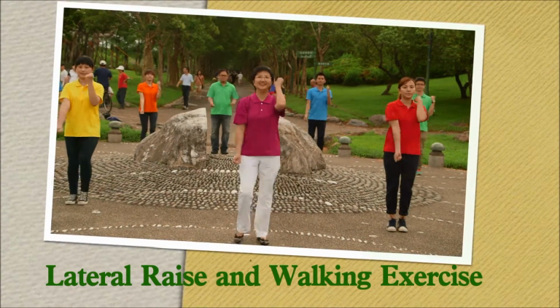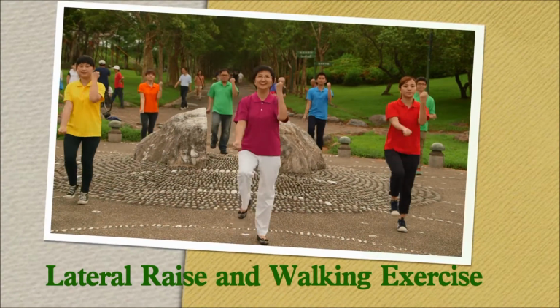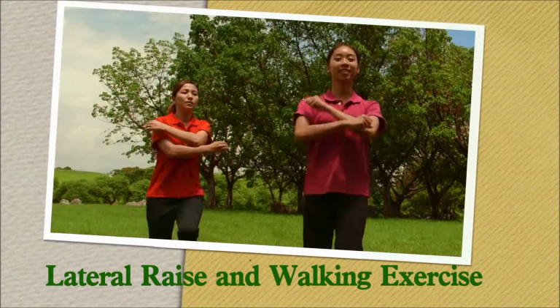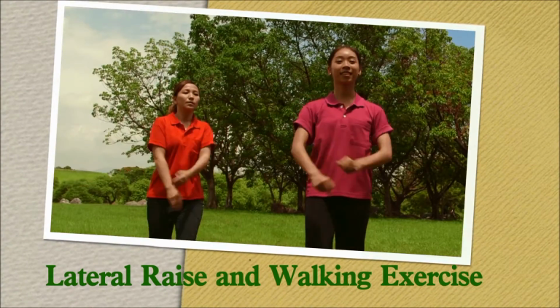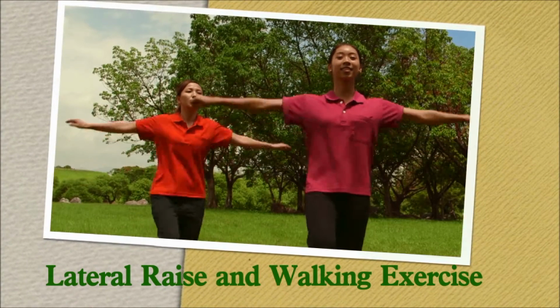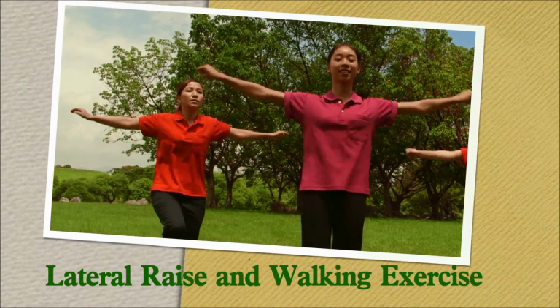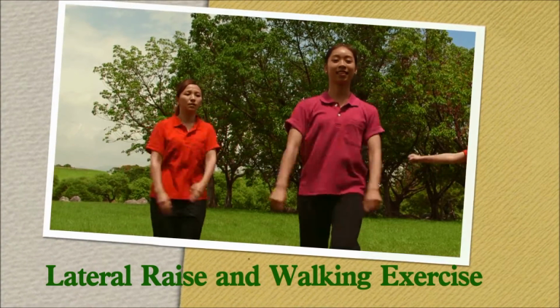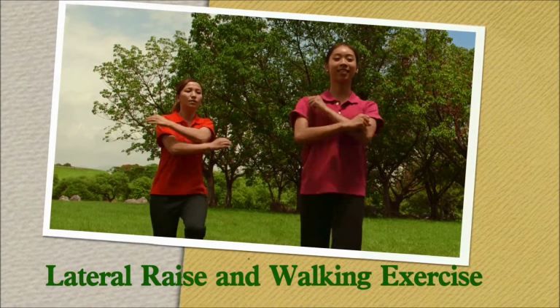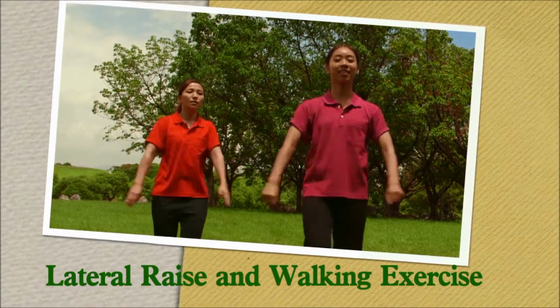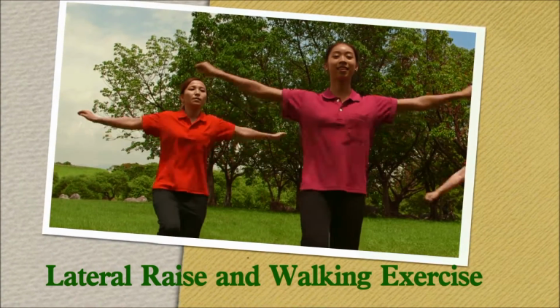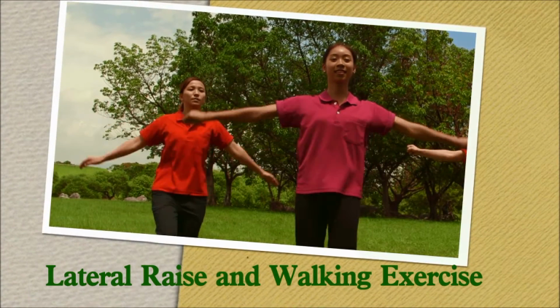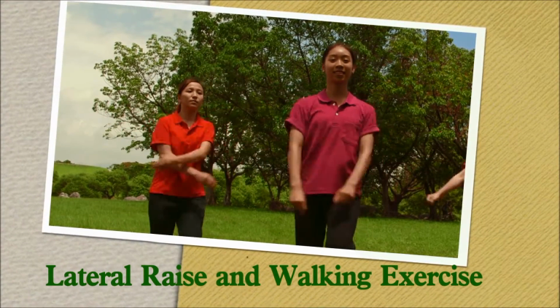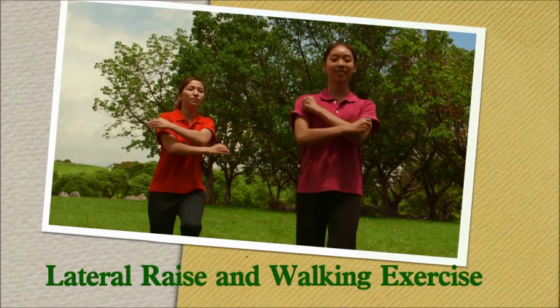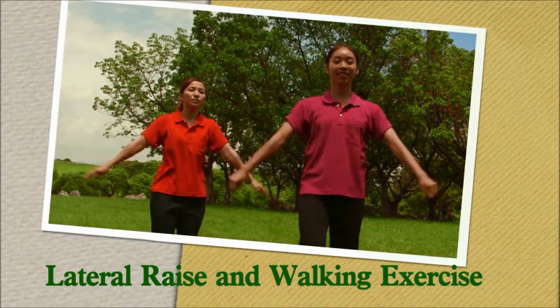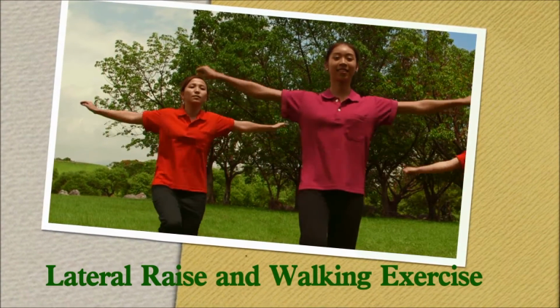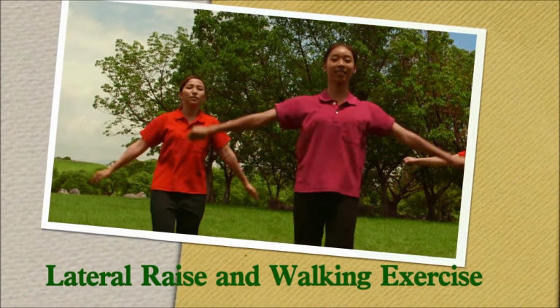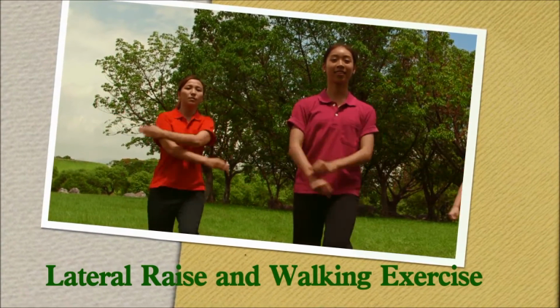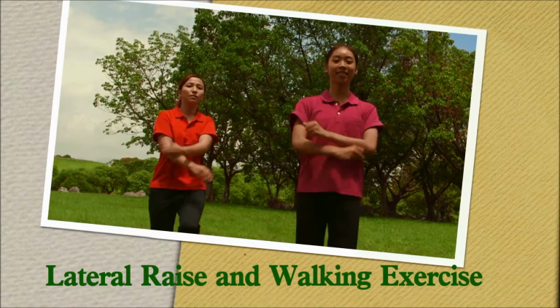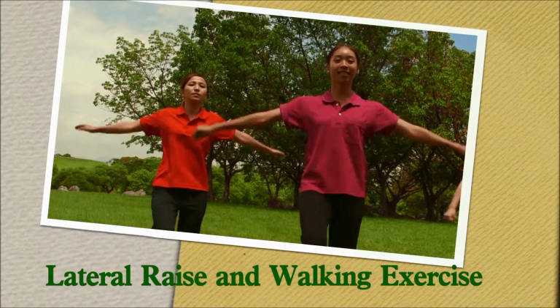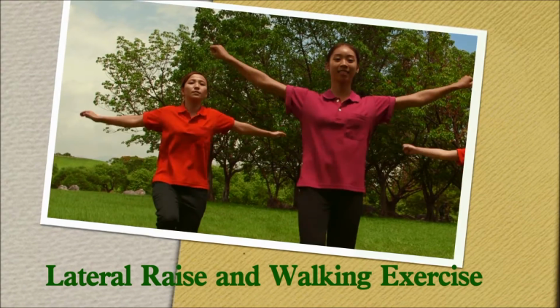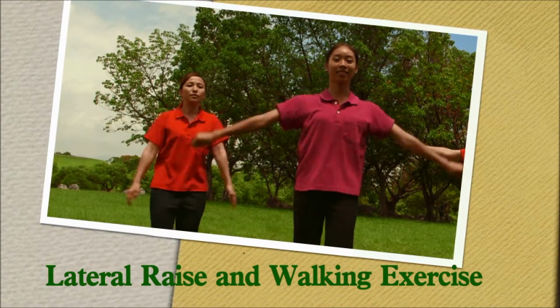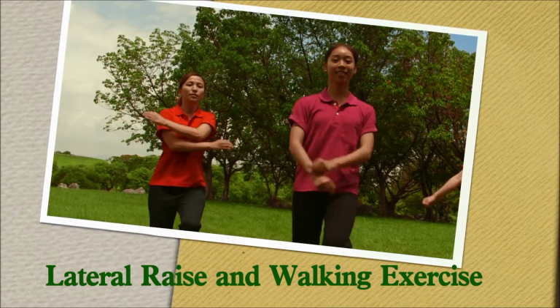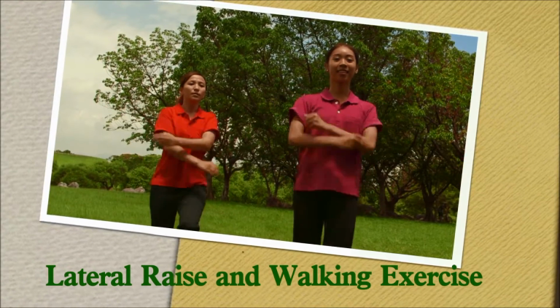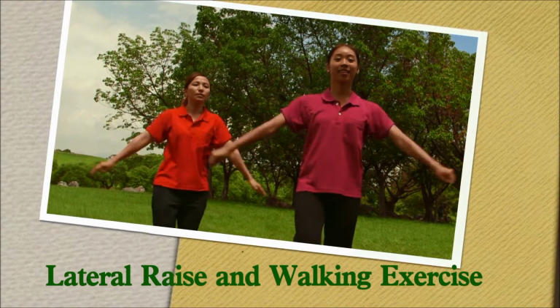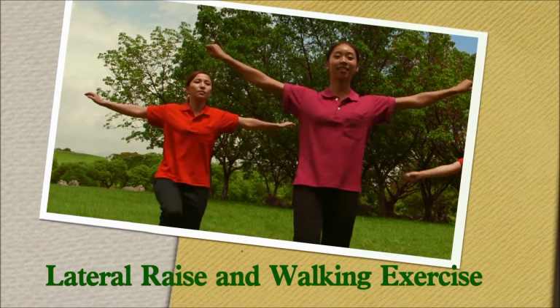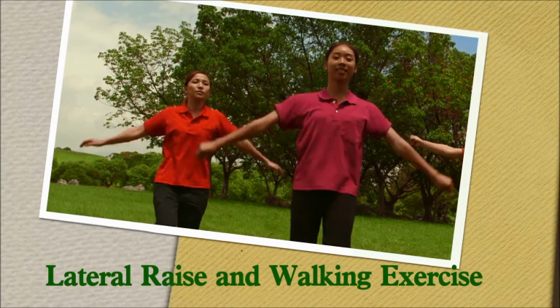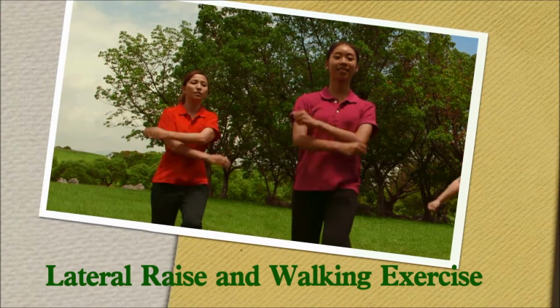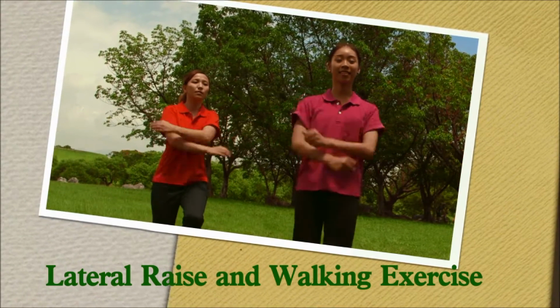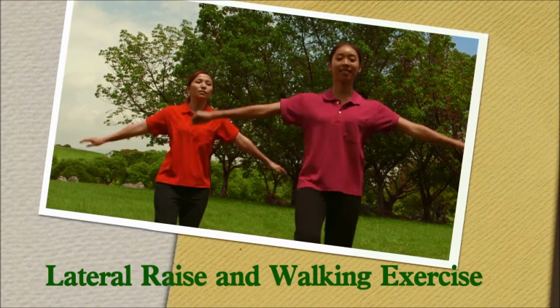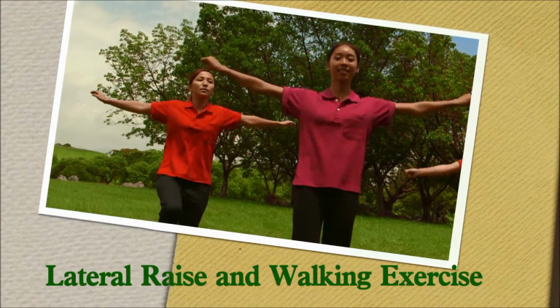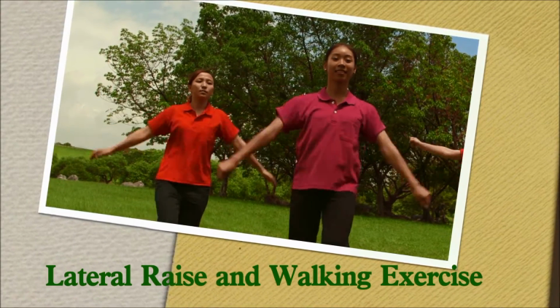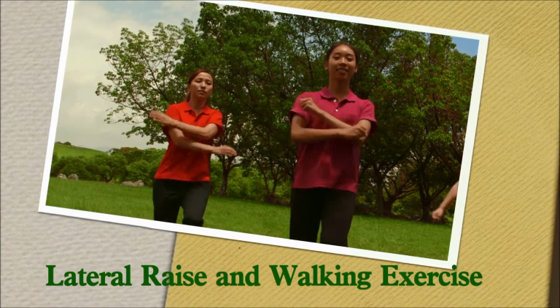Lateral raise and walking exercise. Laterally lift both your arms.